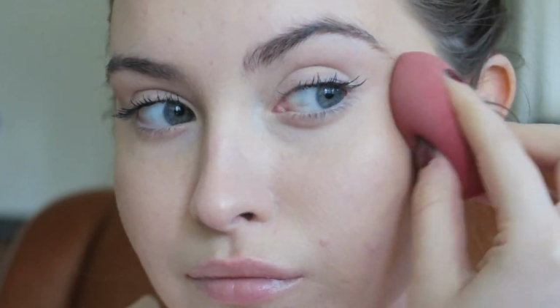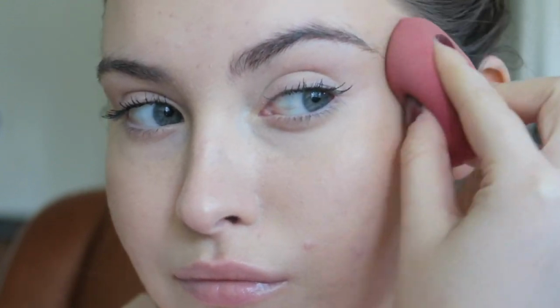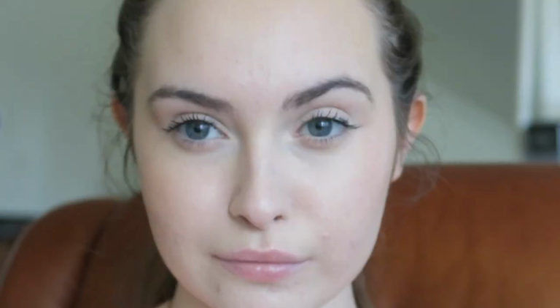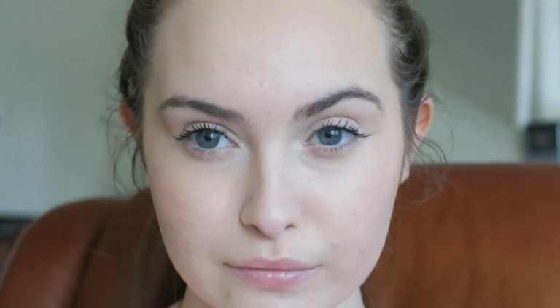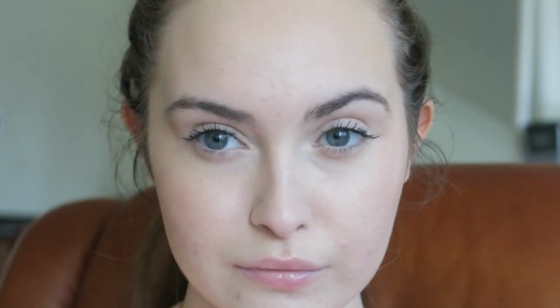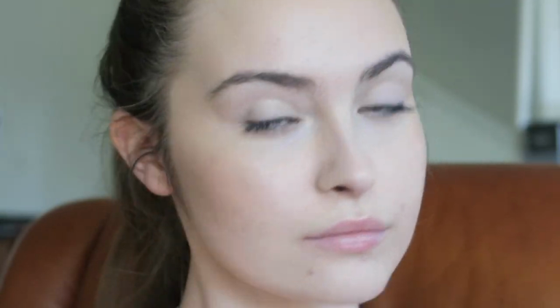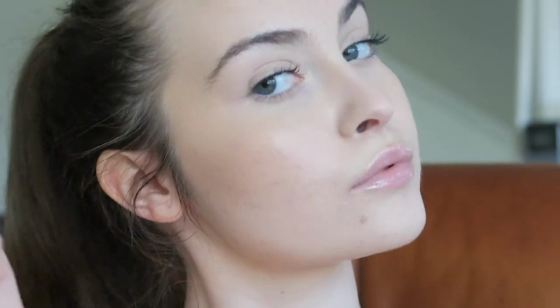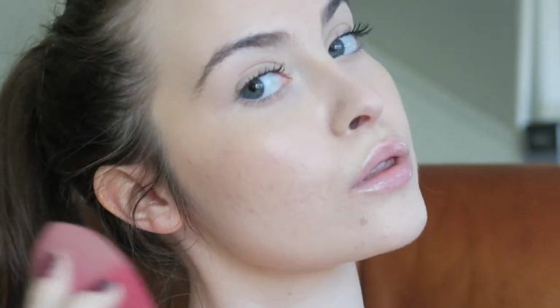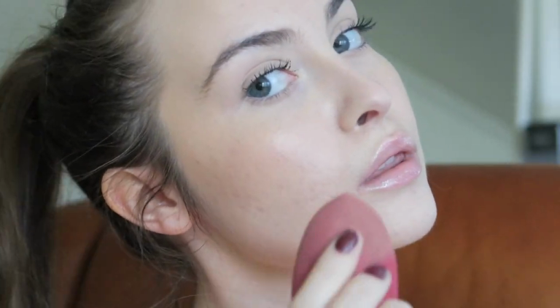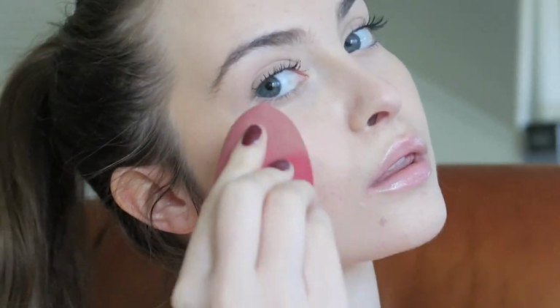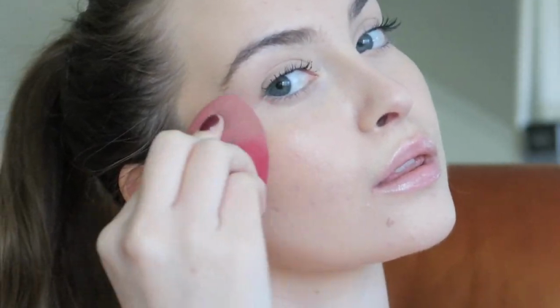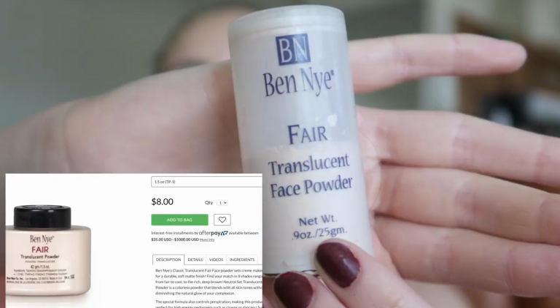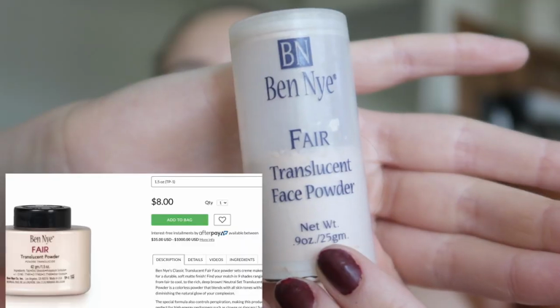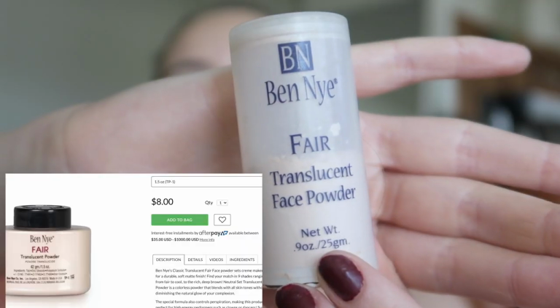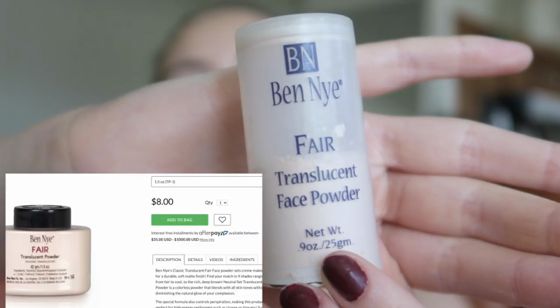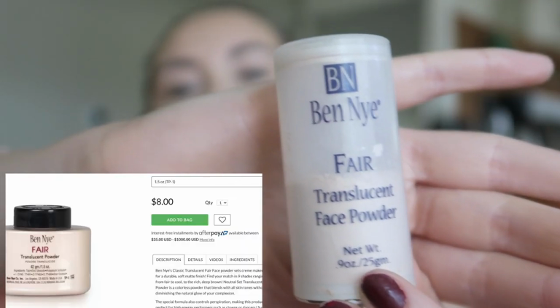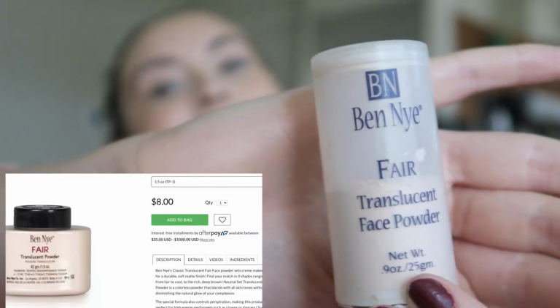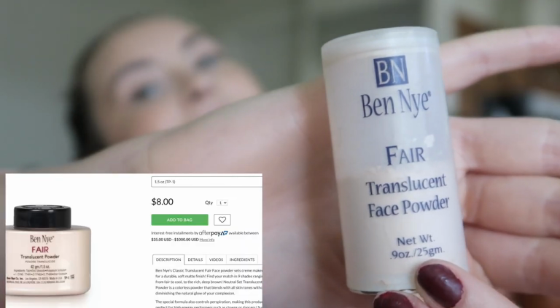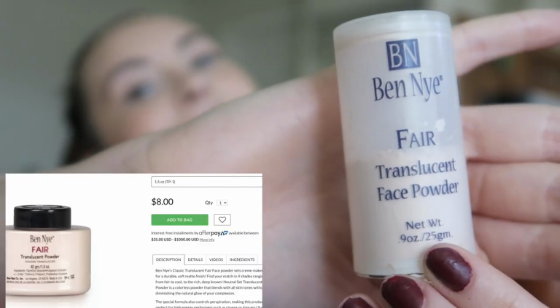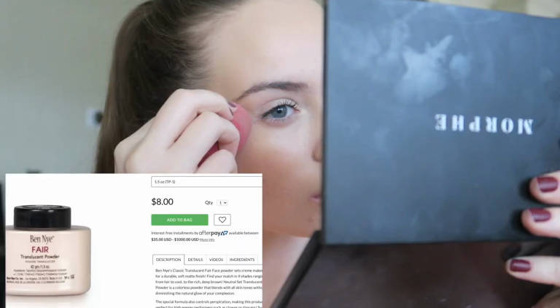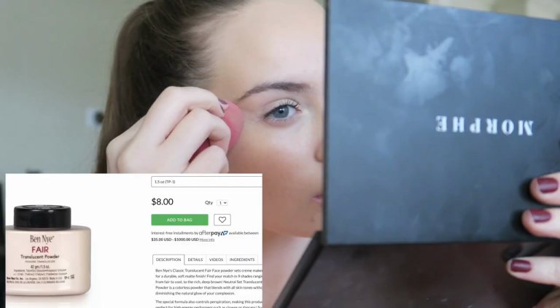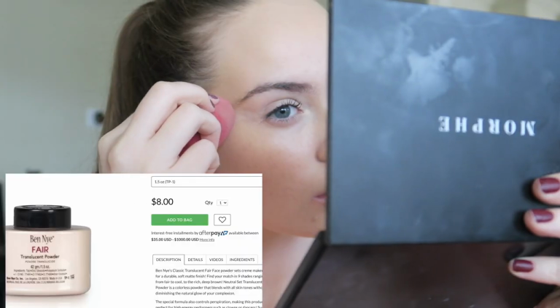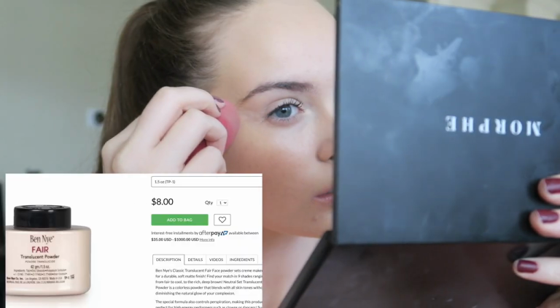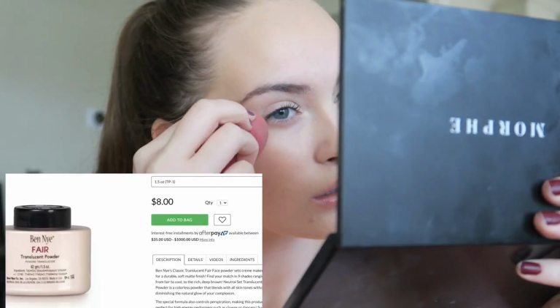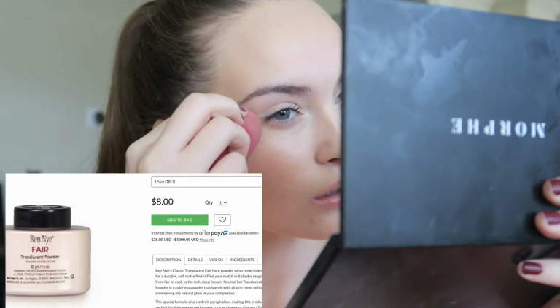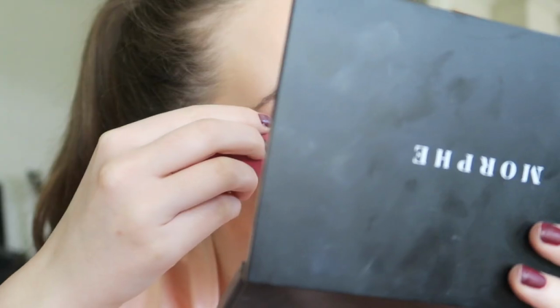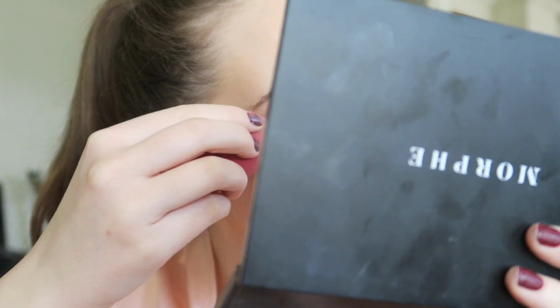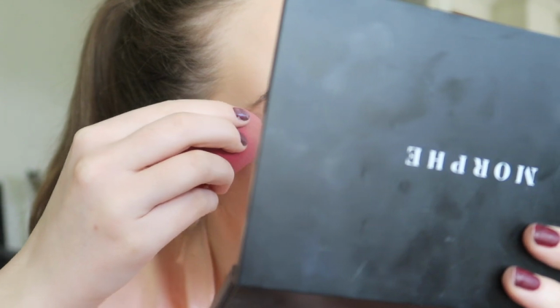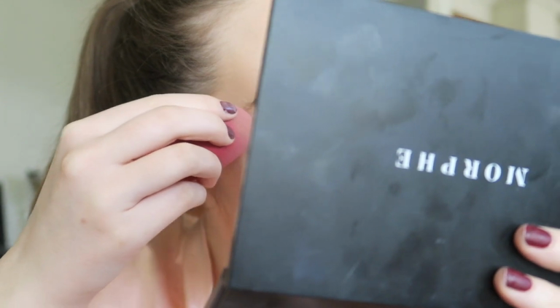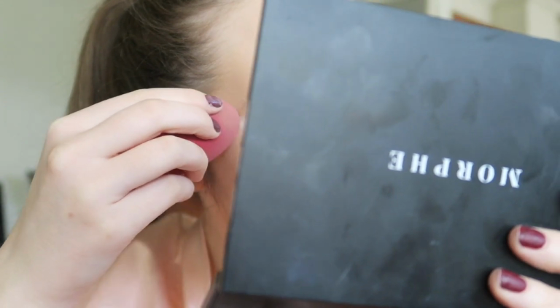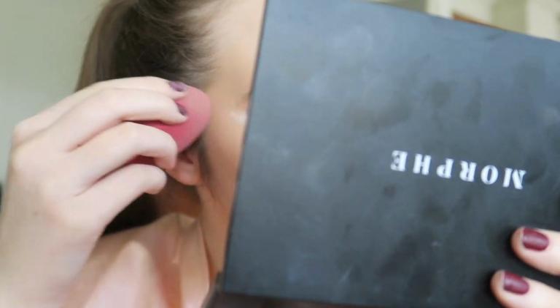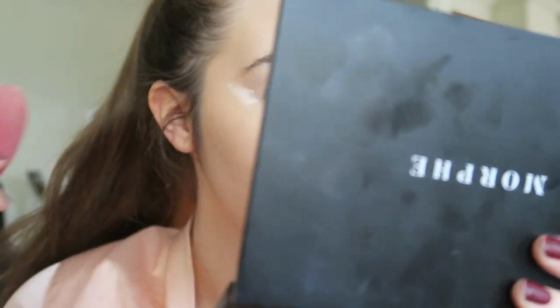I stole this from my old high school, but we're just going to put it in these areas to give more of a lifted look as well.